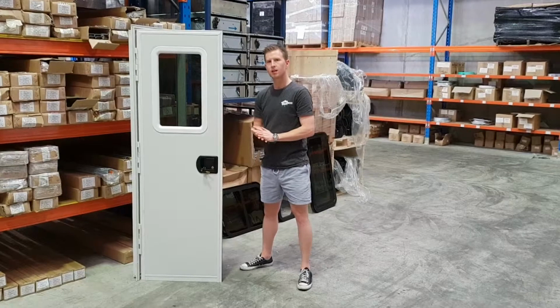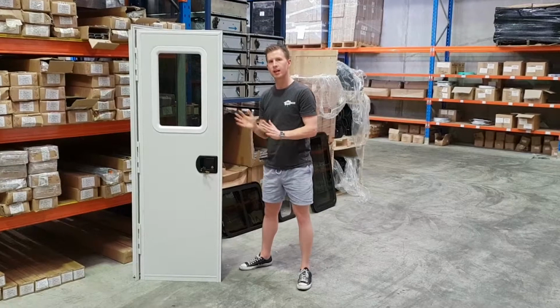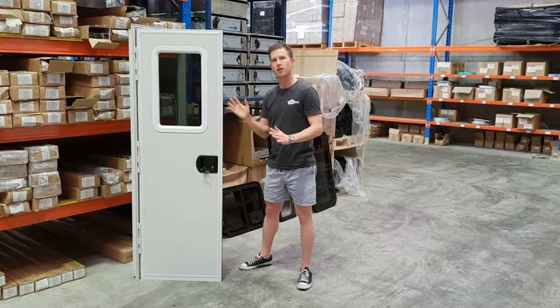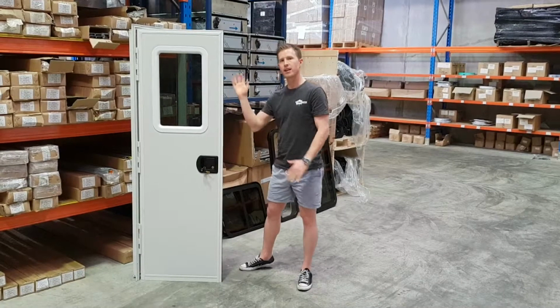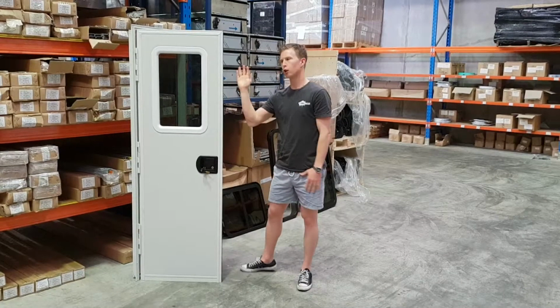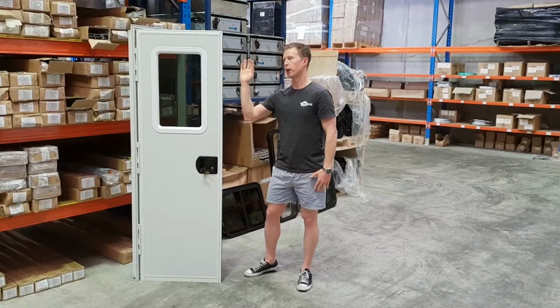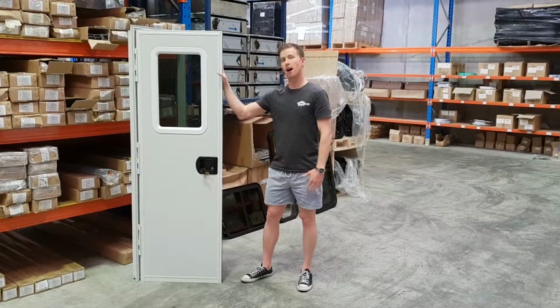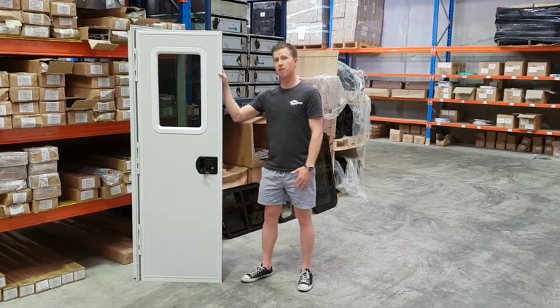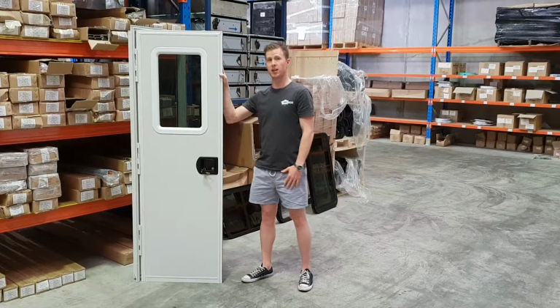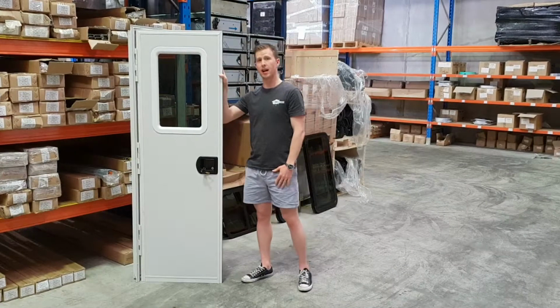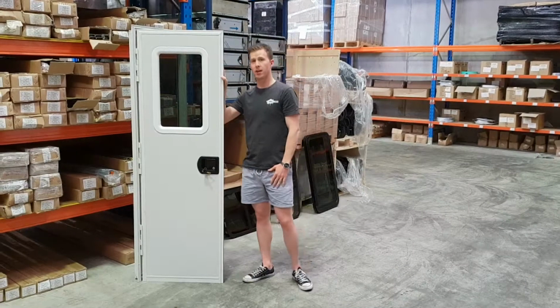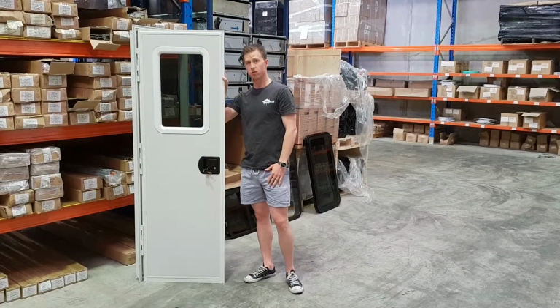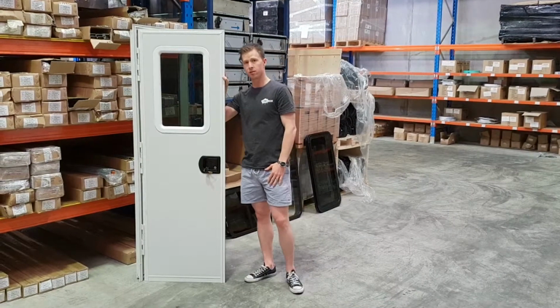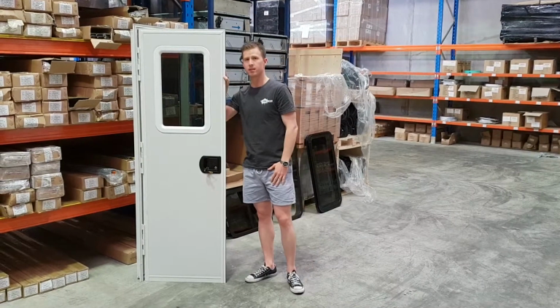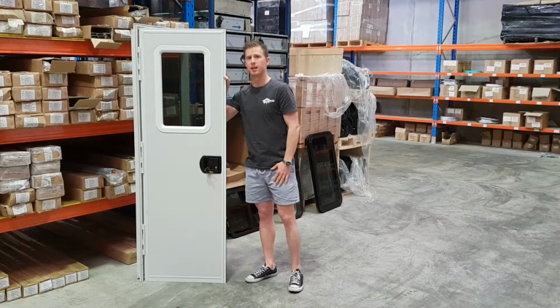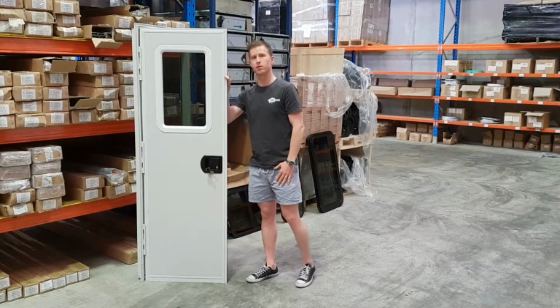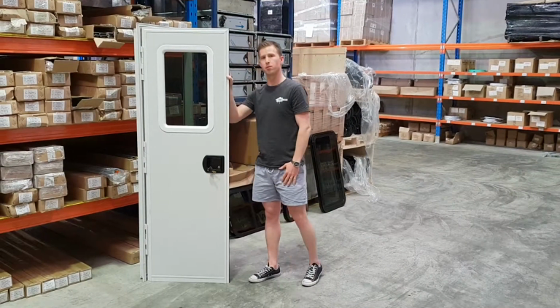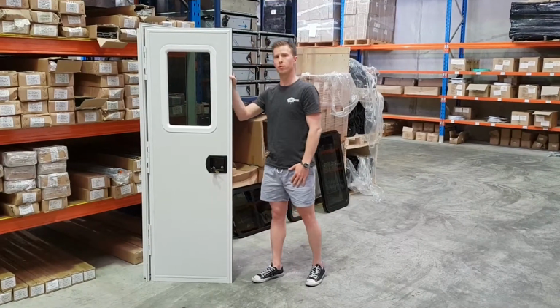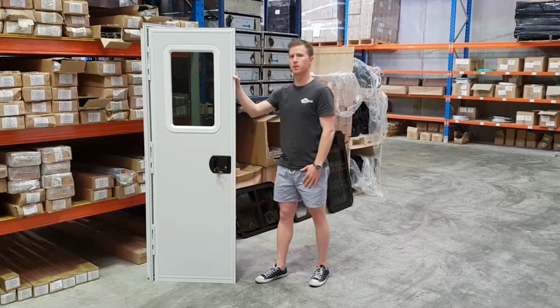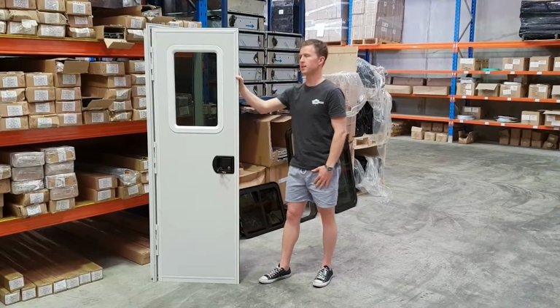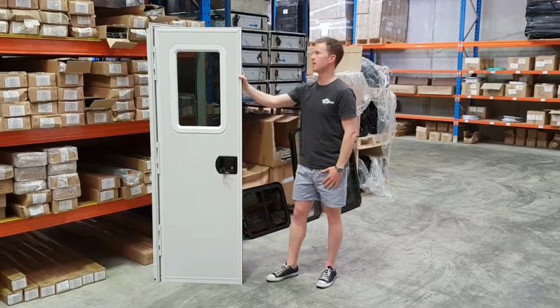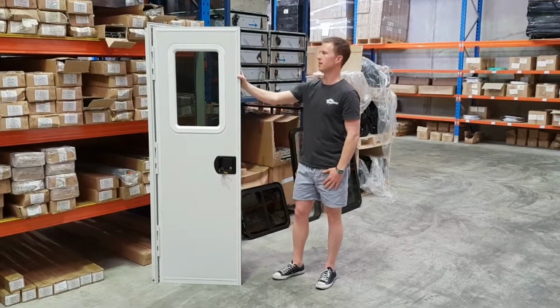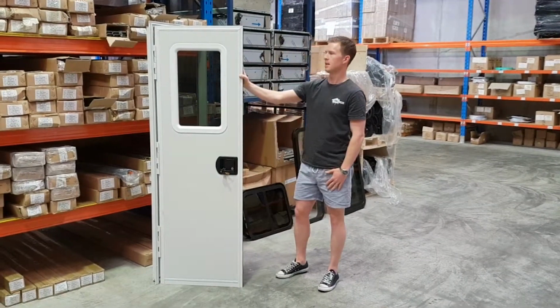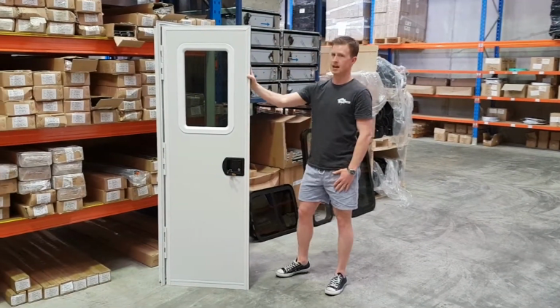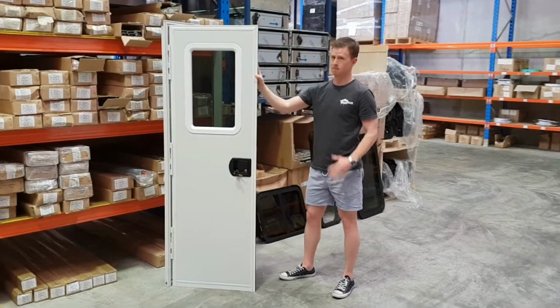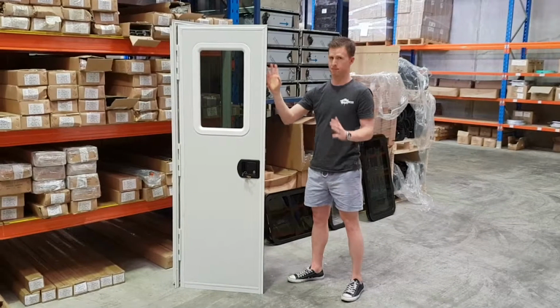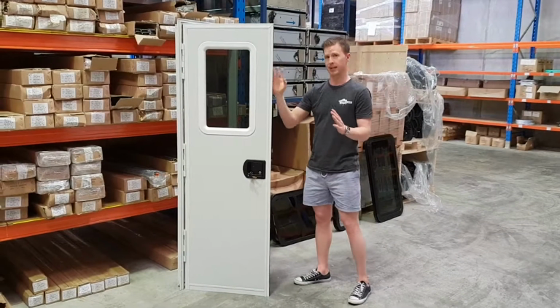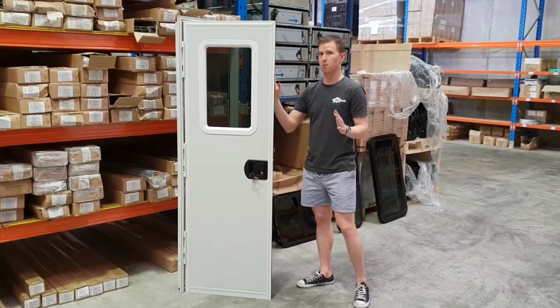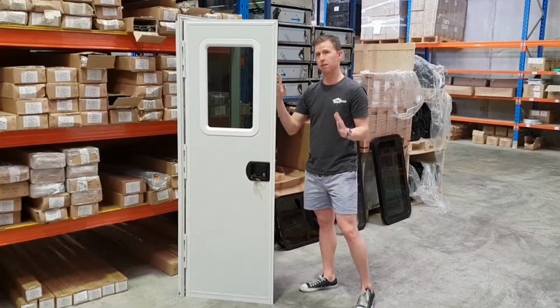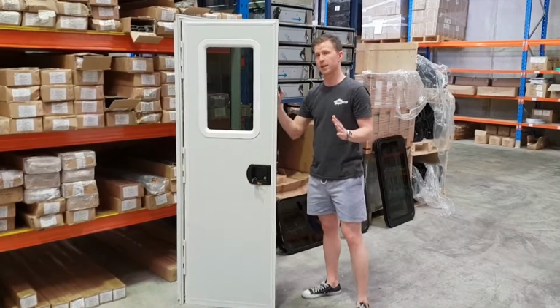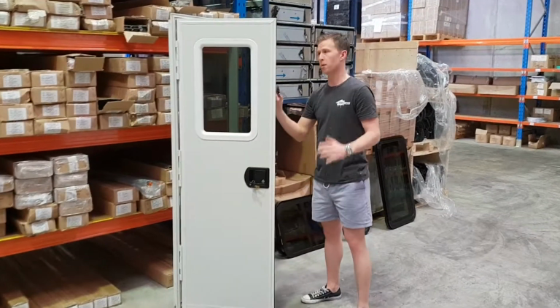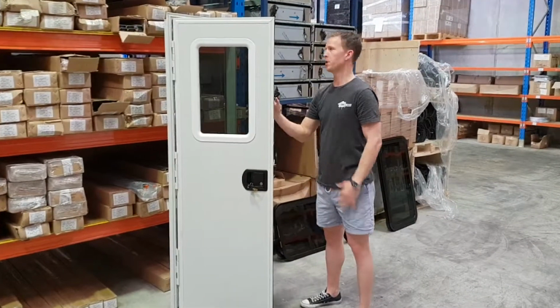Hey guys, taking a look at our RV and caravan doors. Now these are imported from the States and they come with plenty of options.